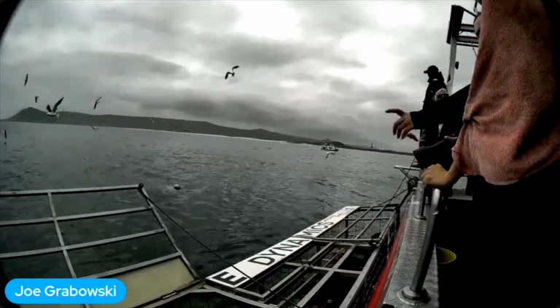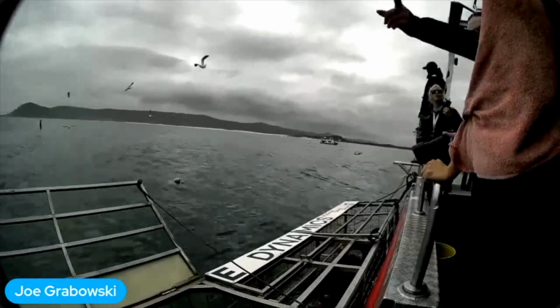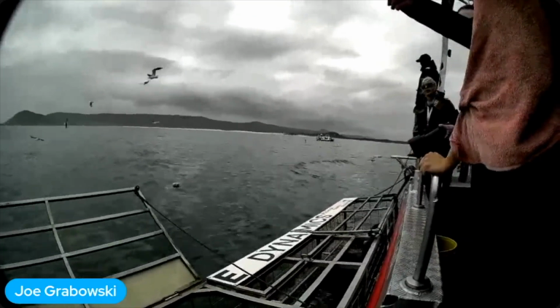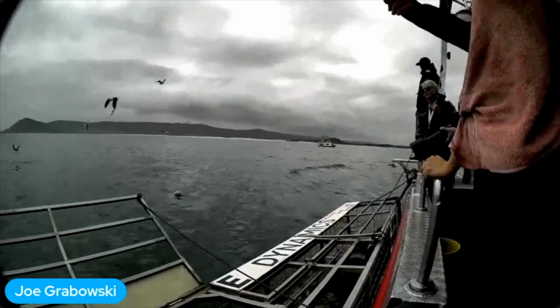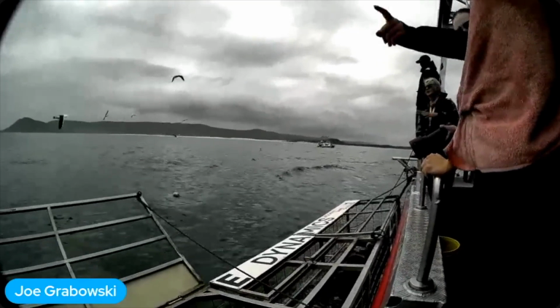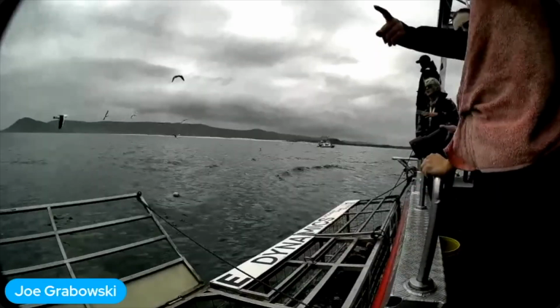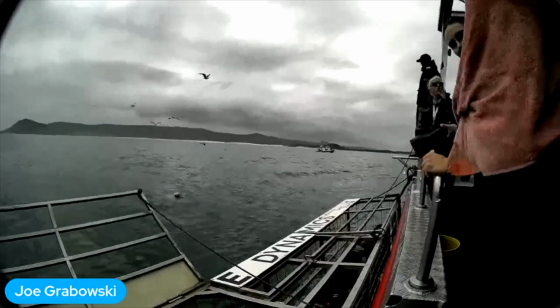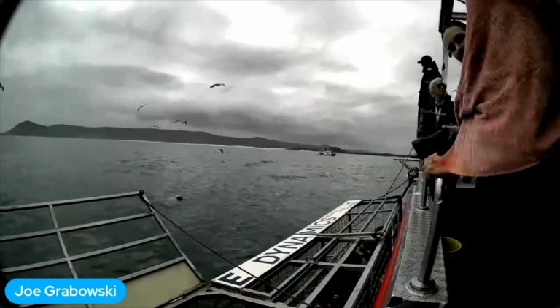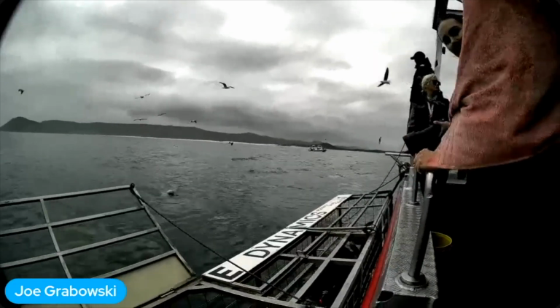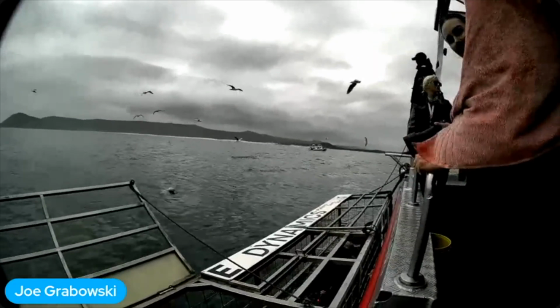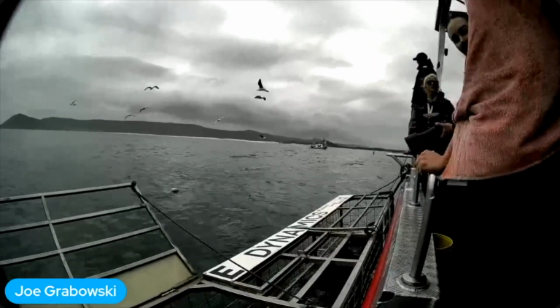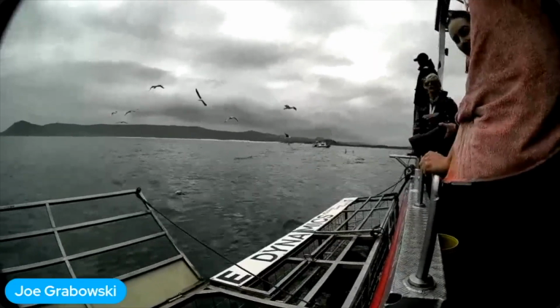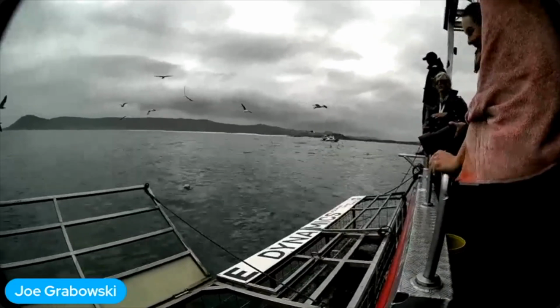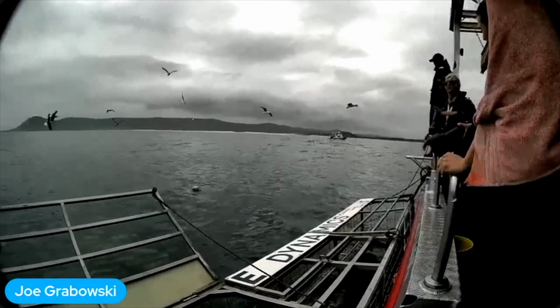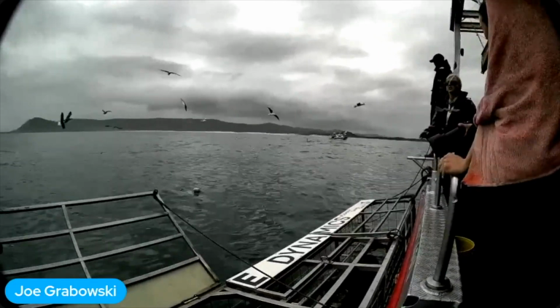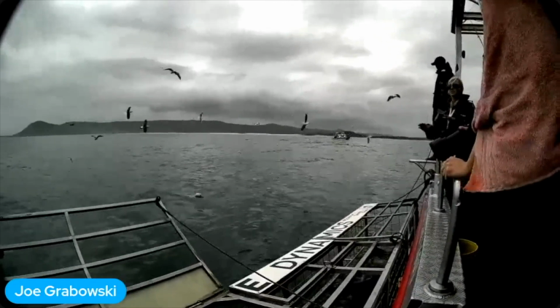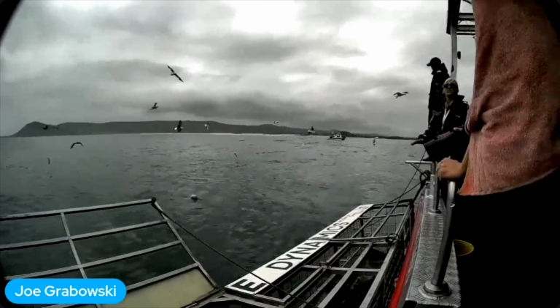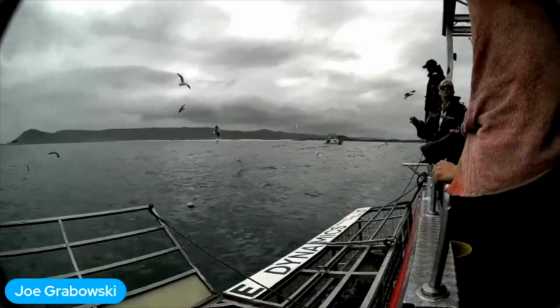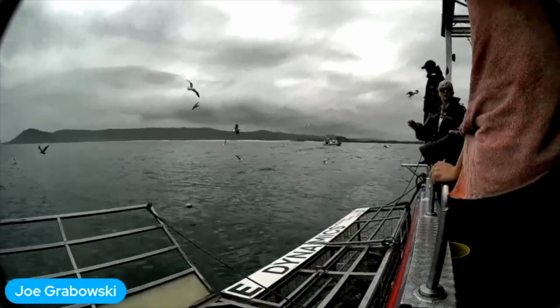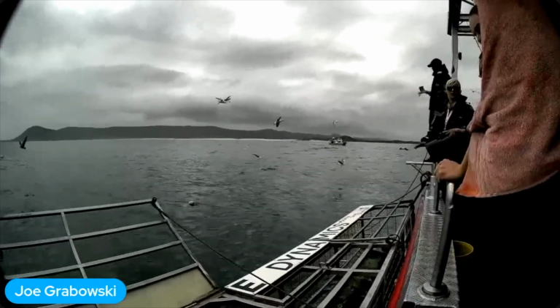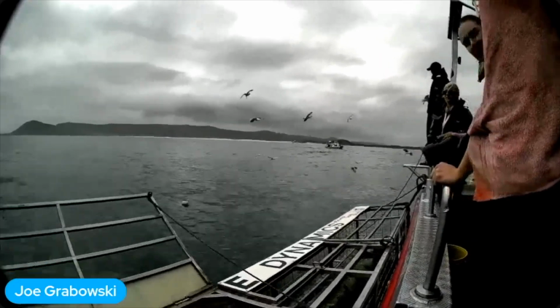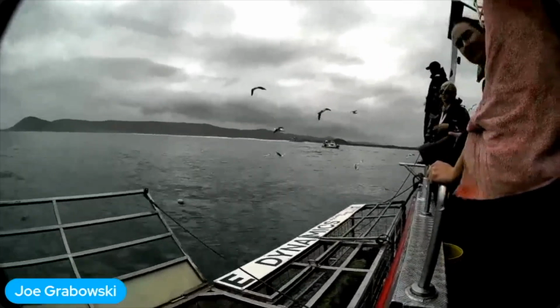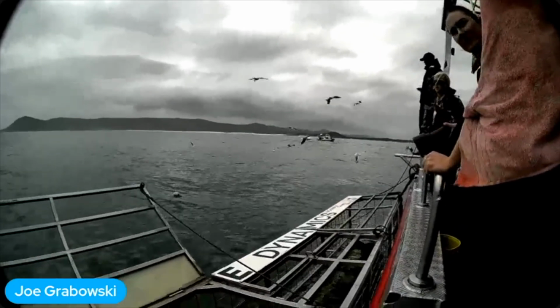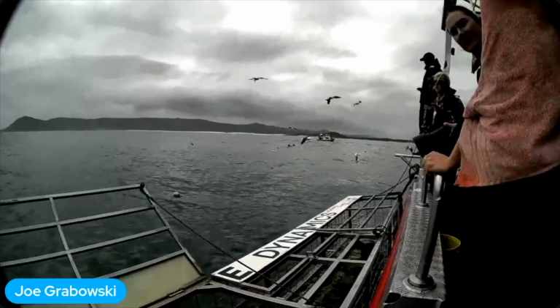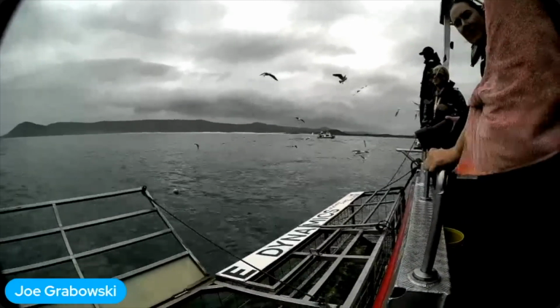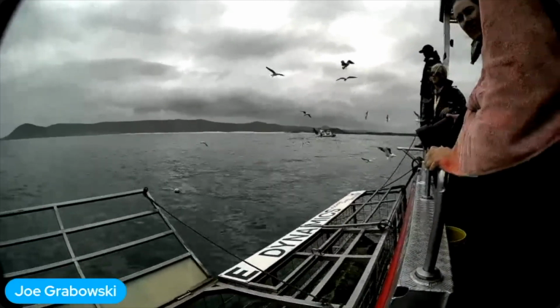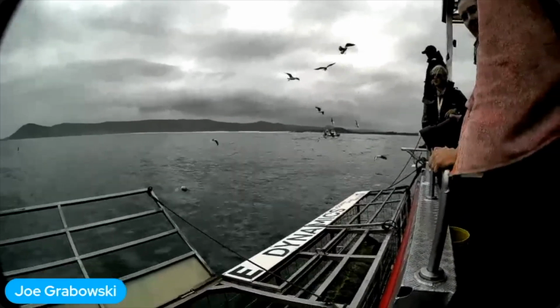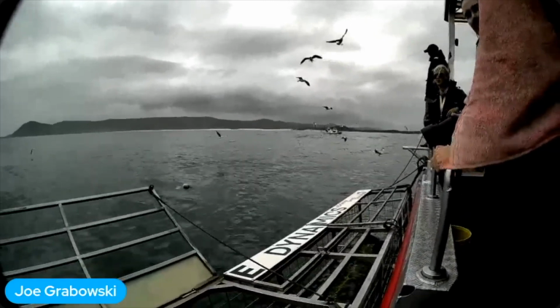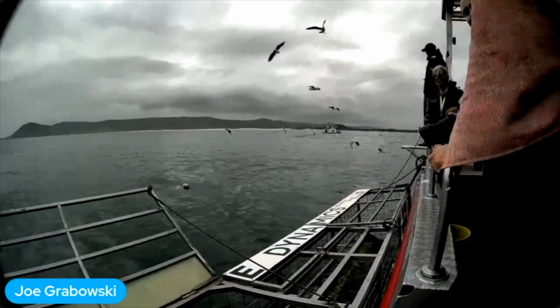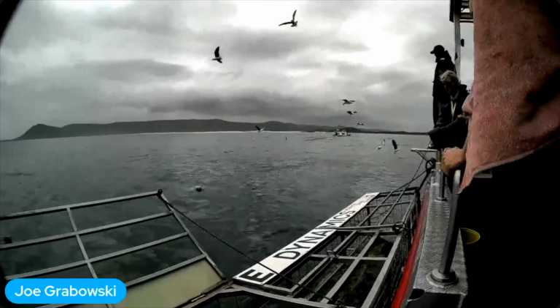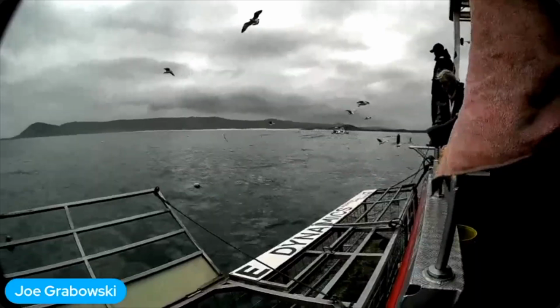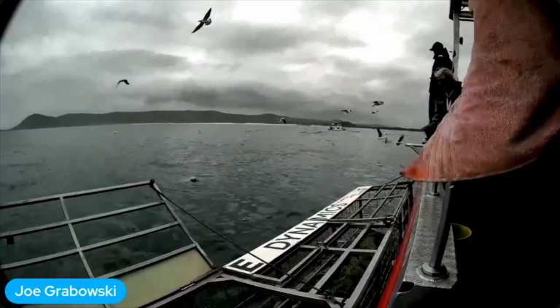This is pretty darn cool. The connectivity is looking really good here out in the ocean — a beautiful satellite connection.